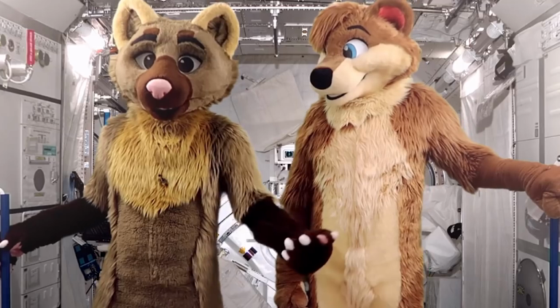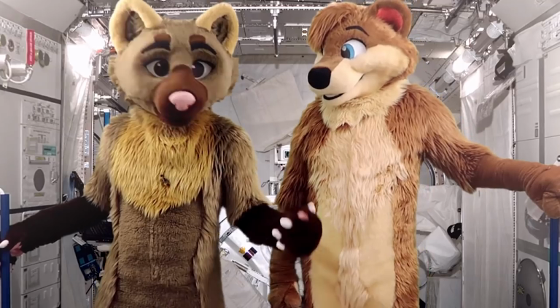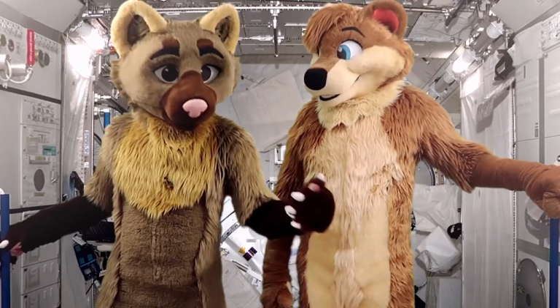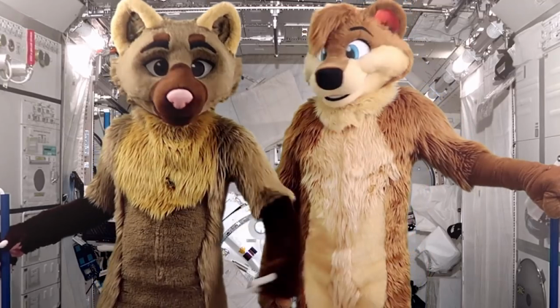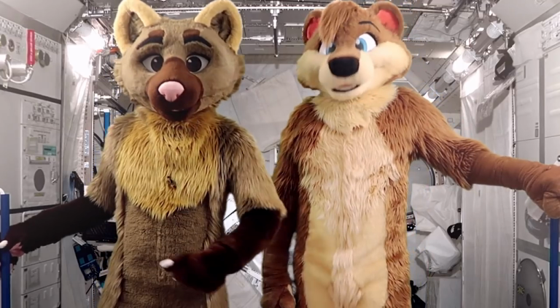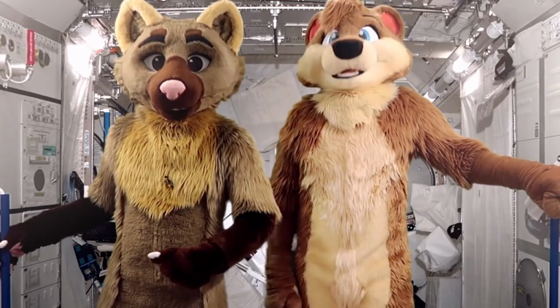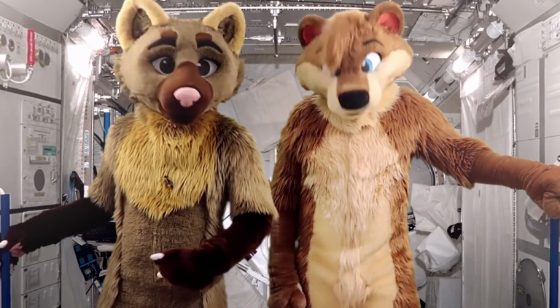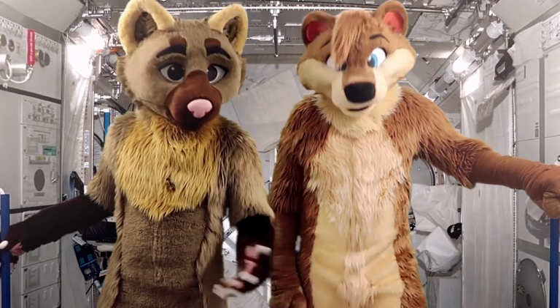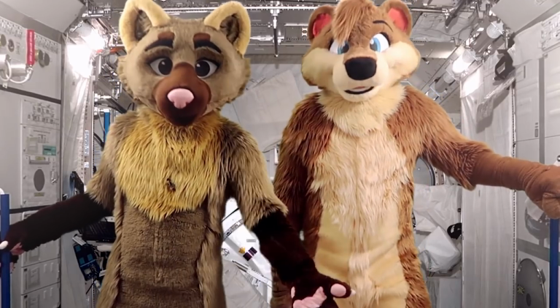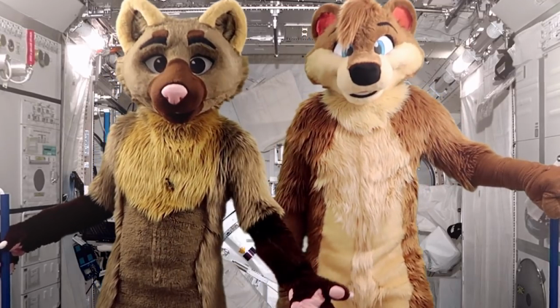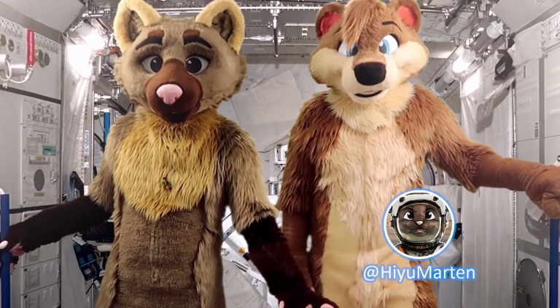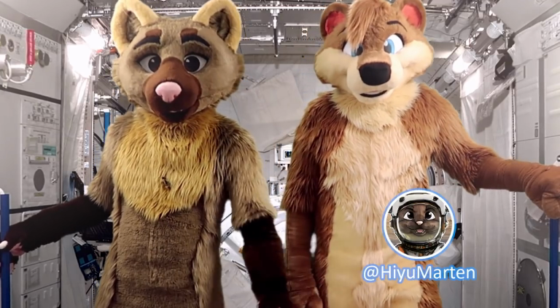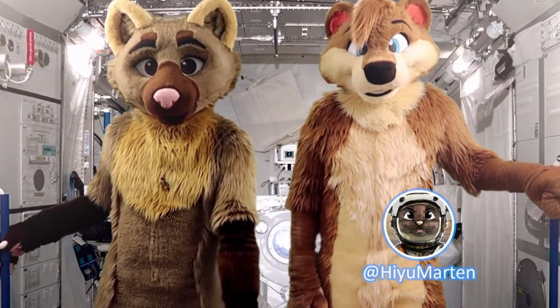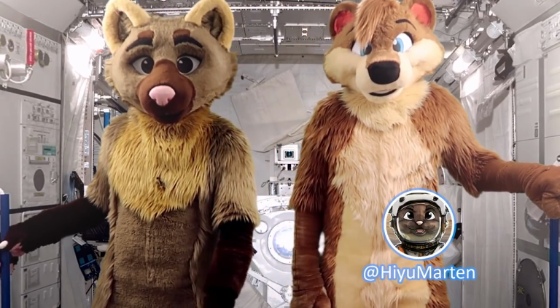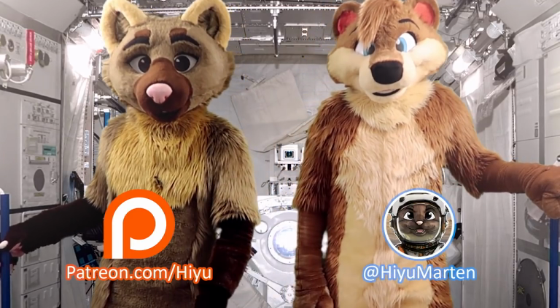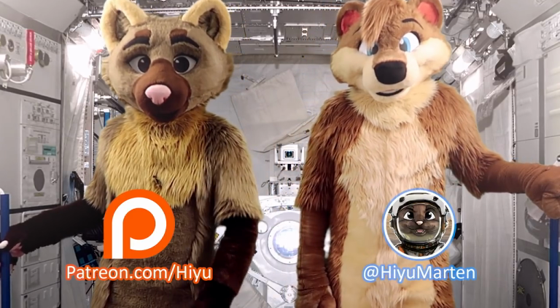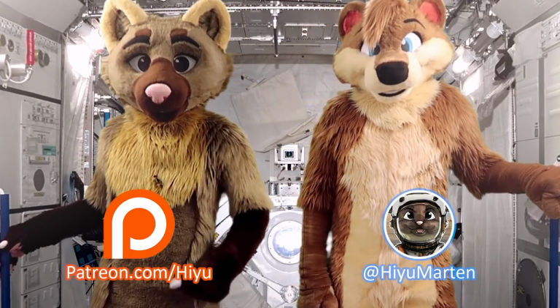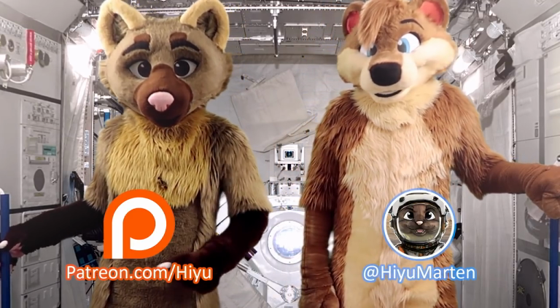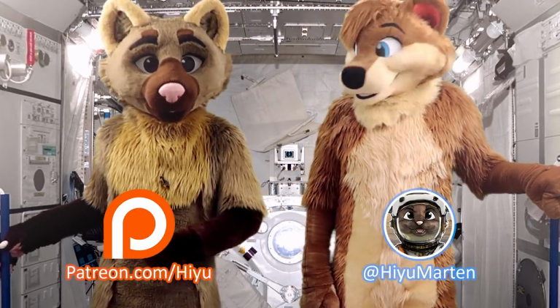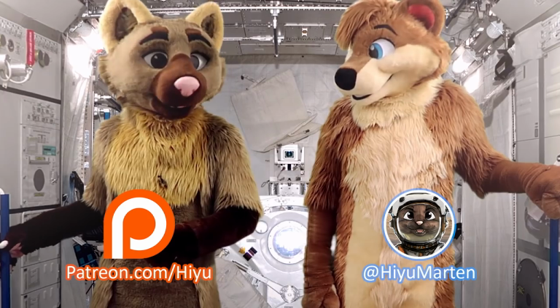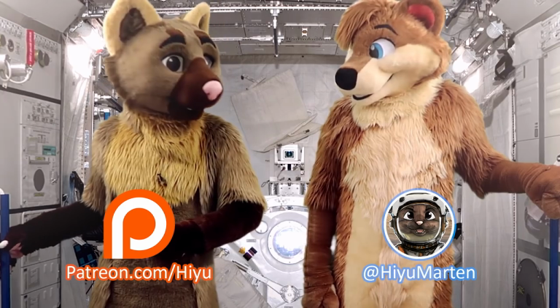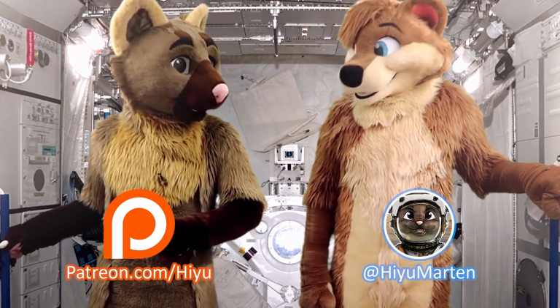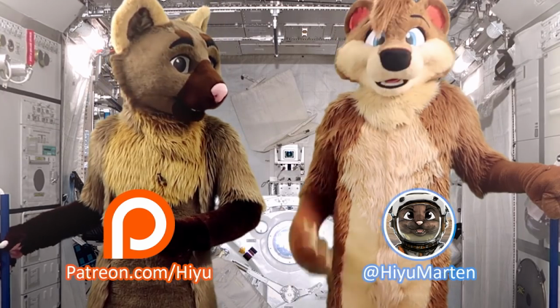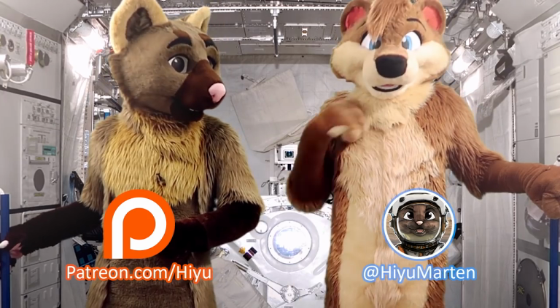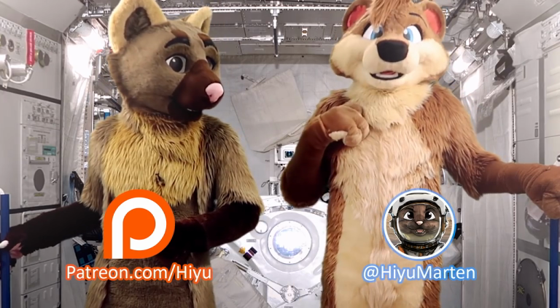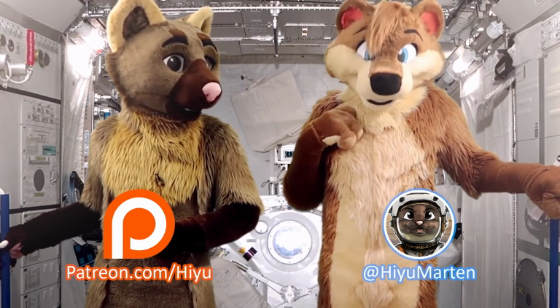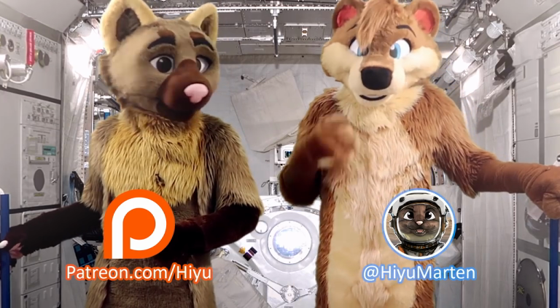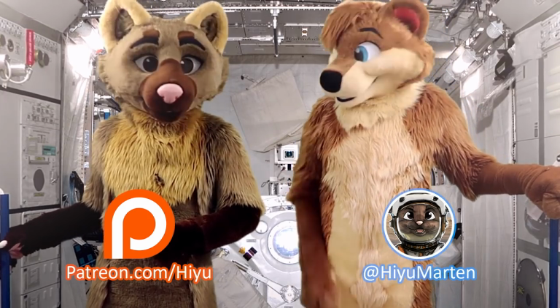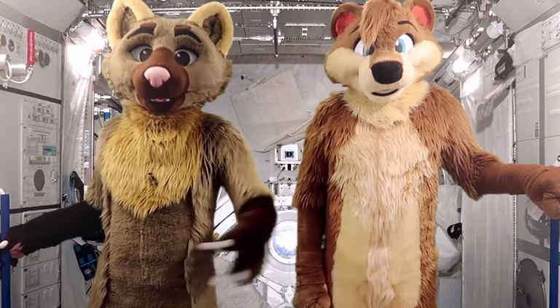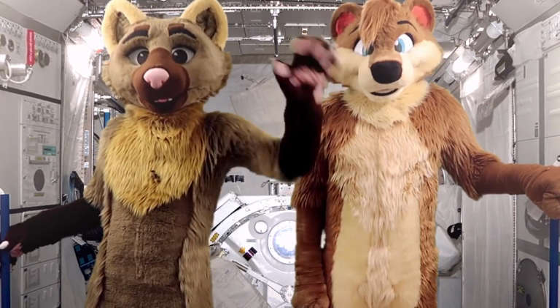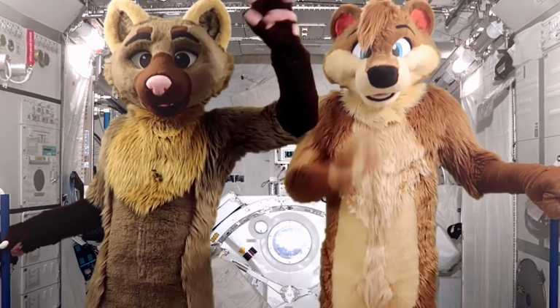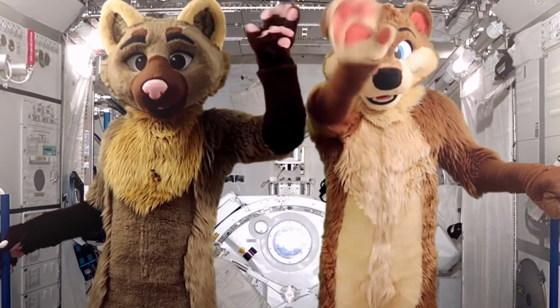Anyway, thanks for watching. Check out my Twitter and my Patreon. I'm Haju. And I'm Sid Stoke. Bye!